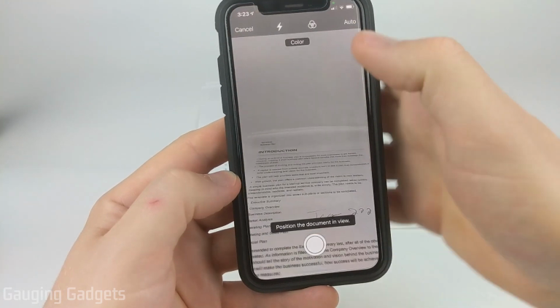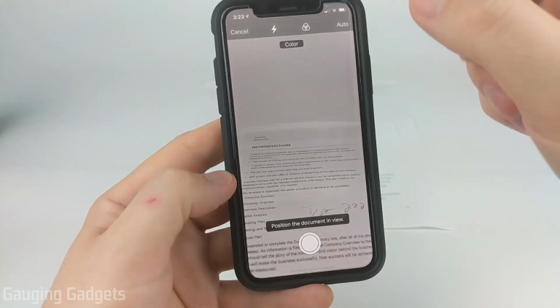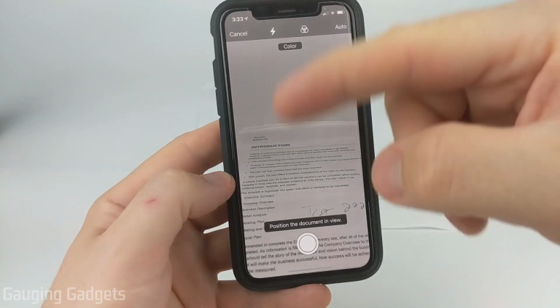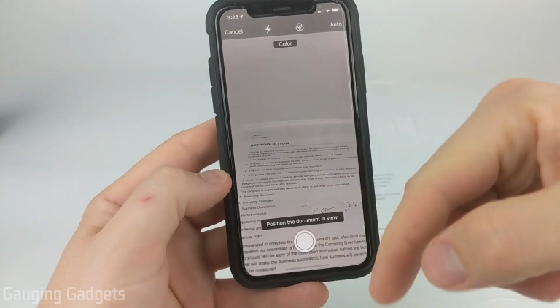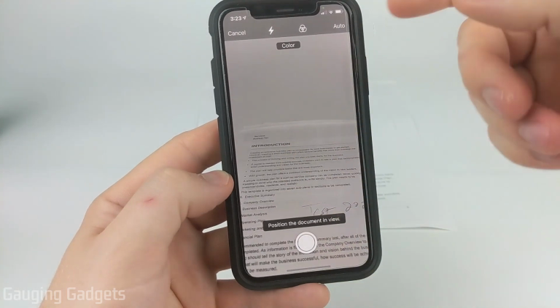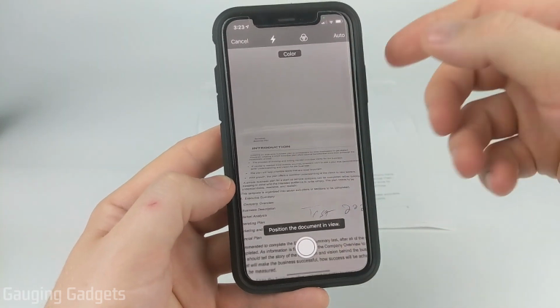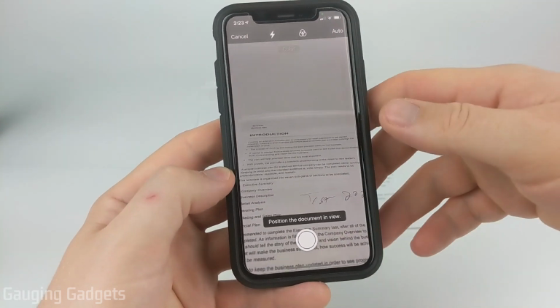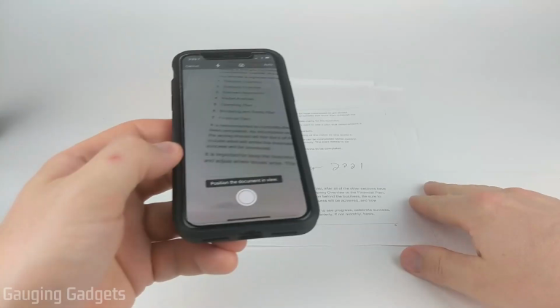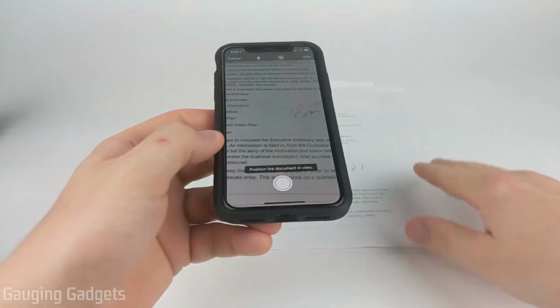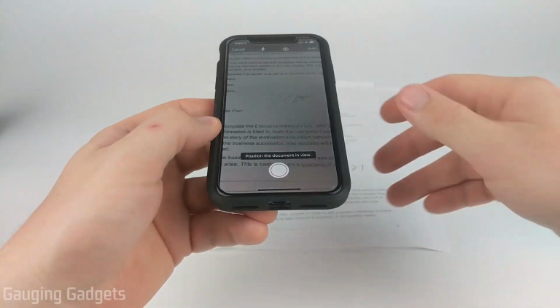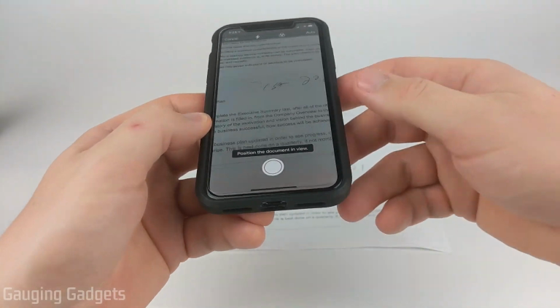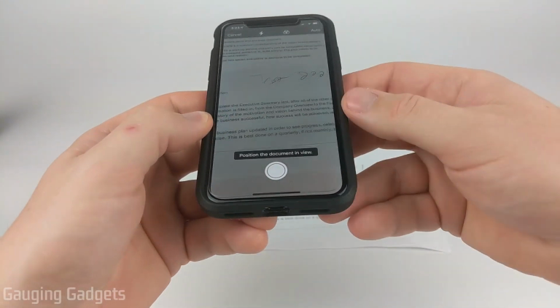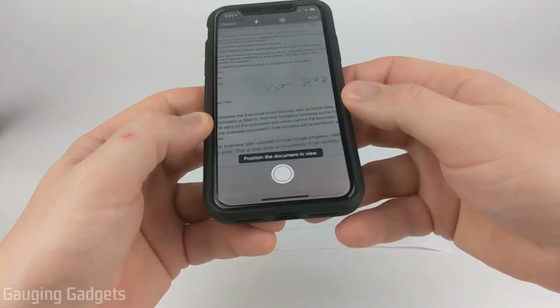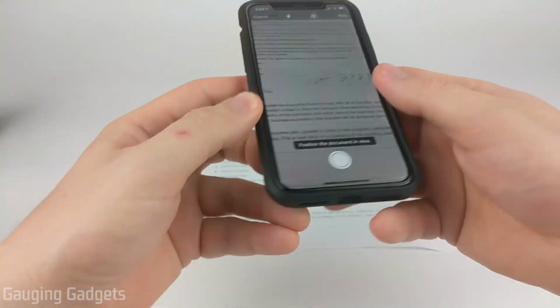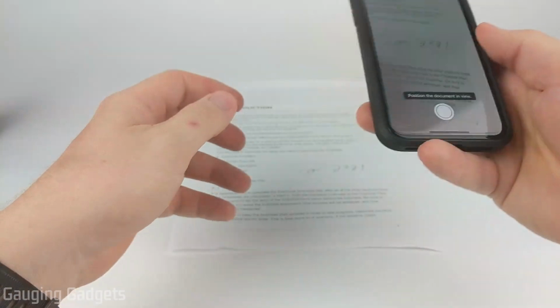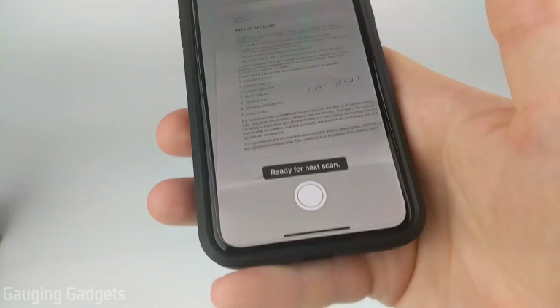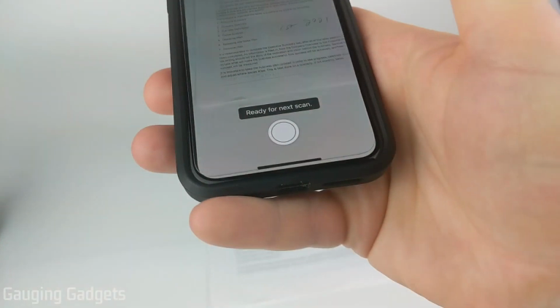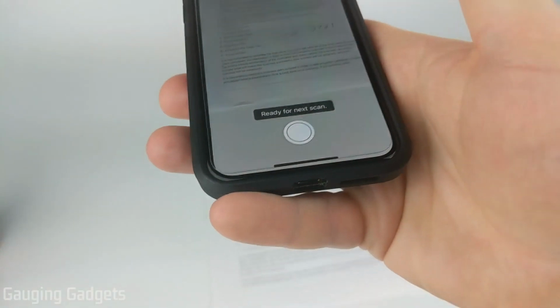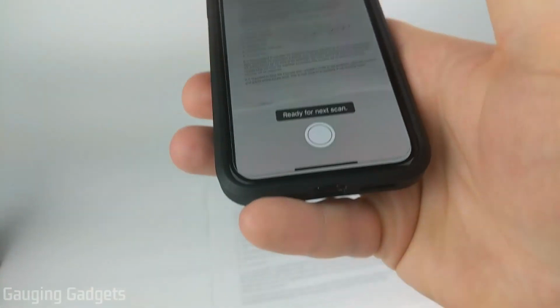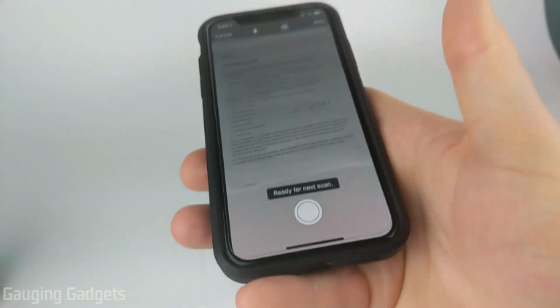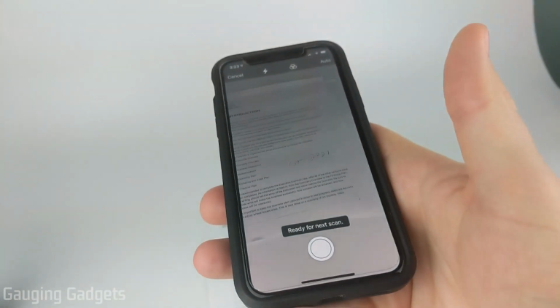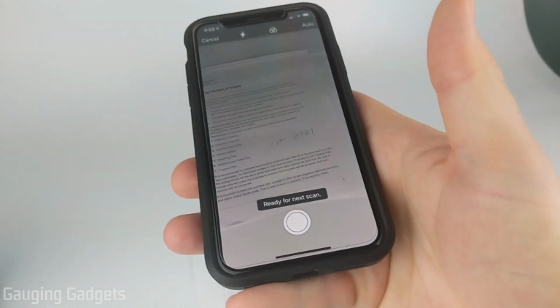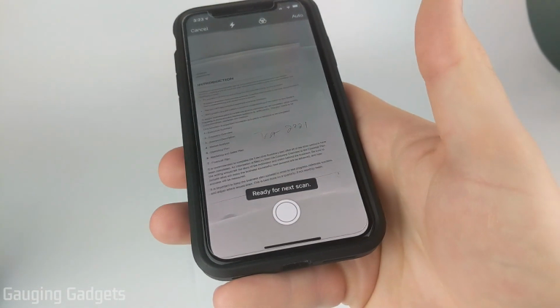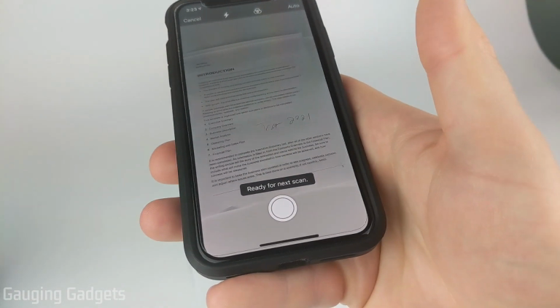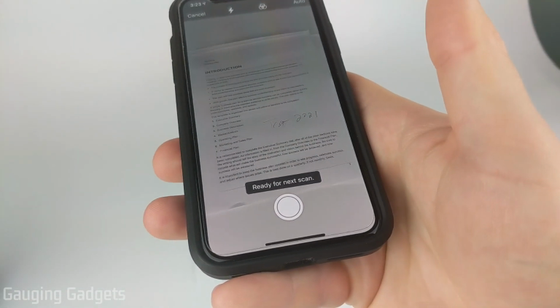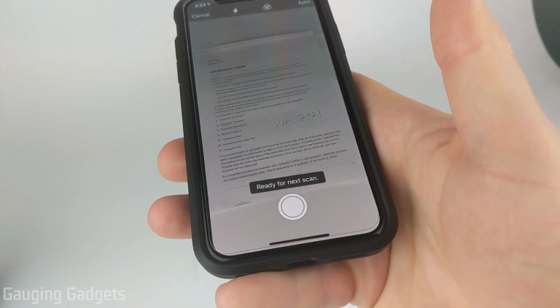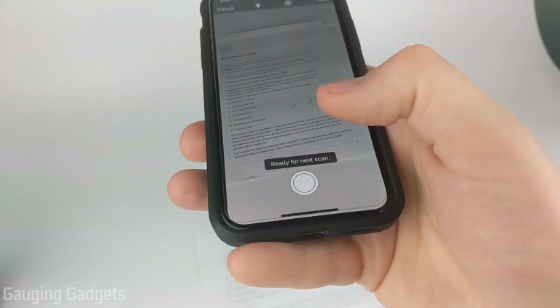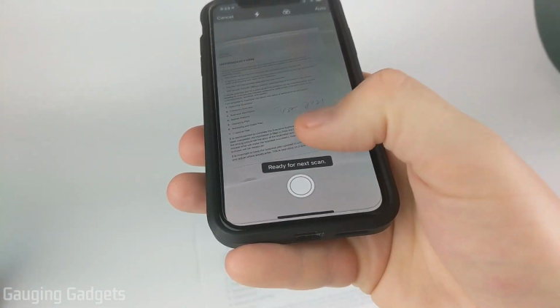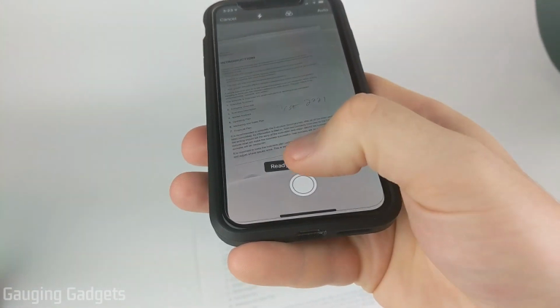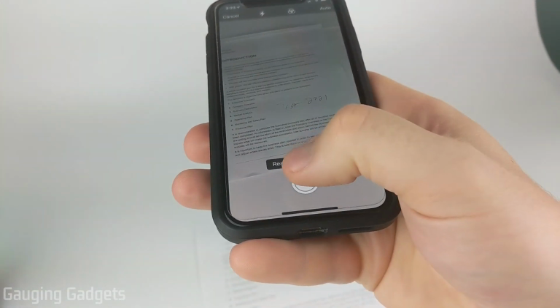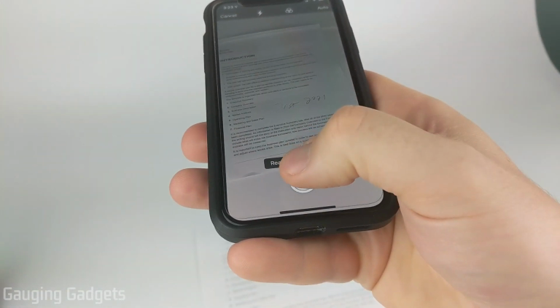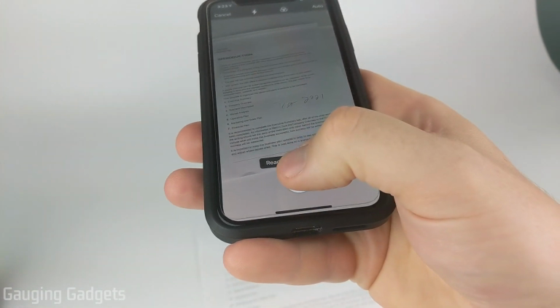So now it's going to bring up the camera. We can simply scan the document. Make sure that the whole document is showing up and then press the scan button.